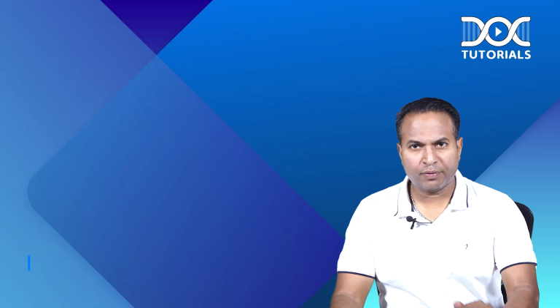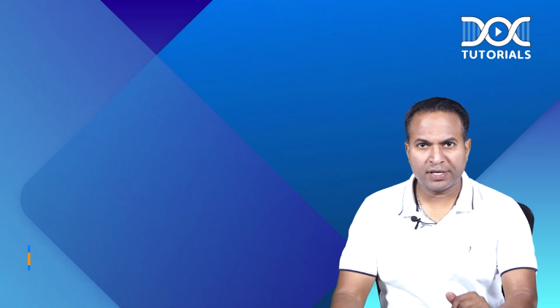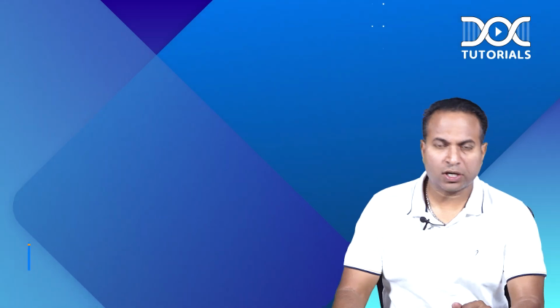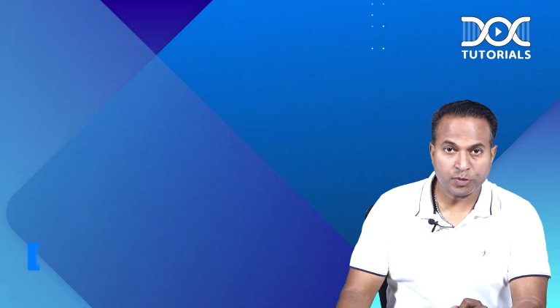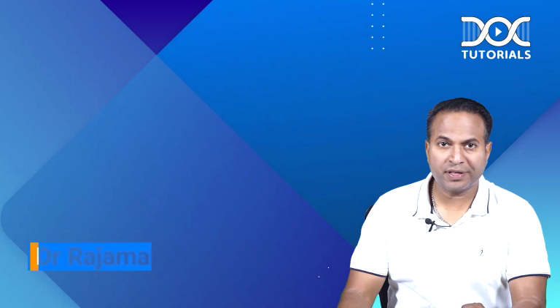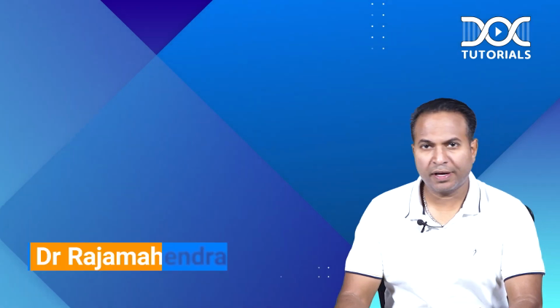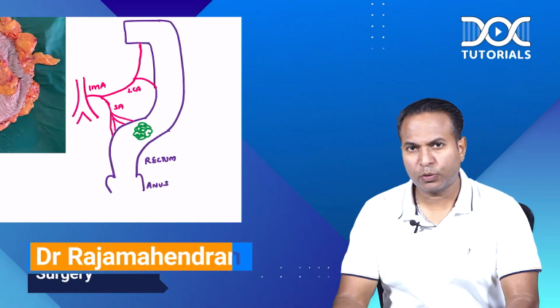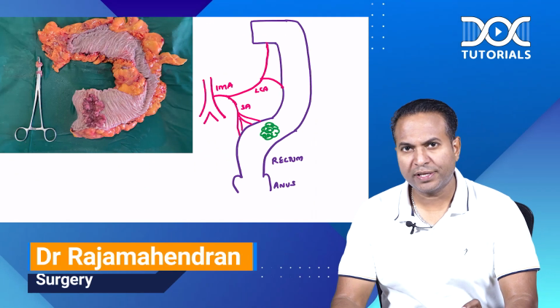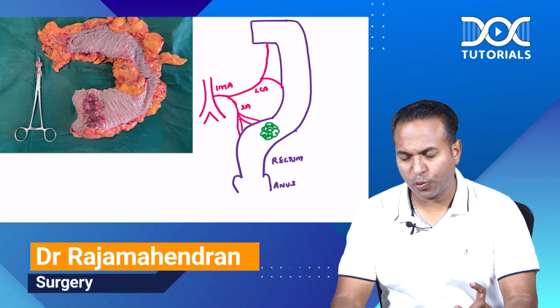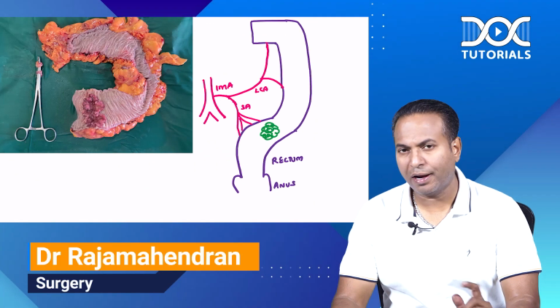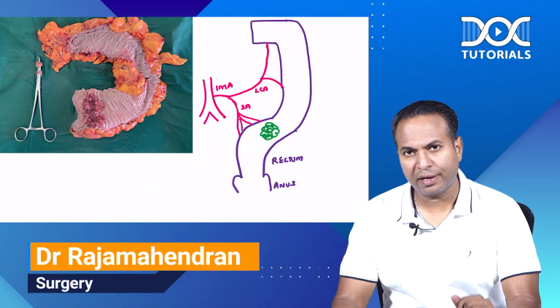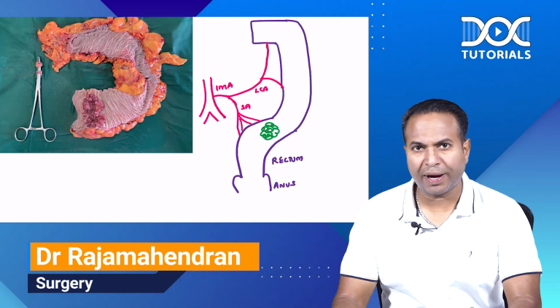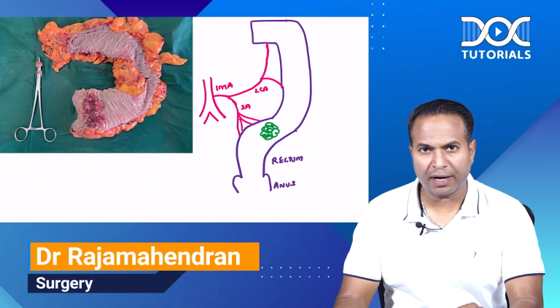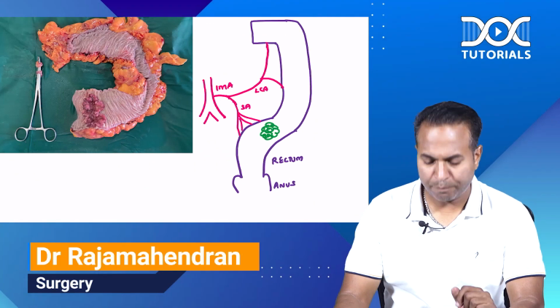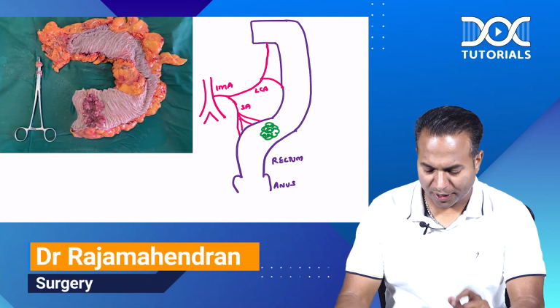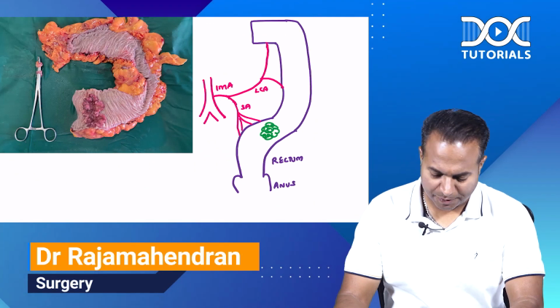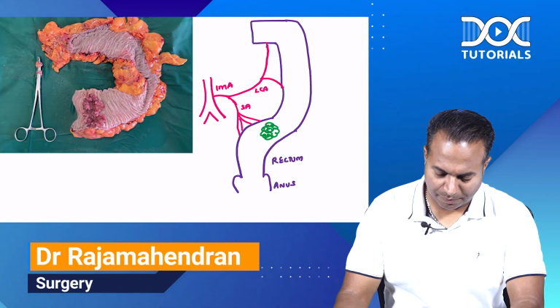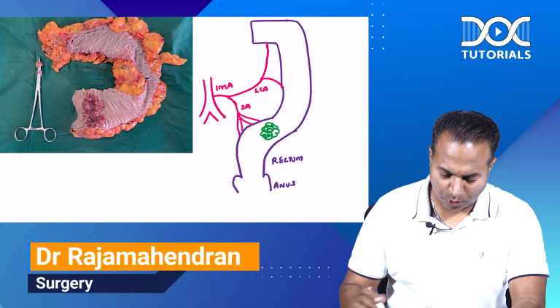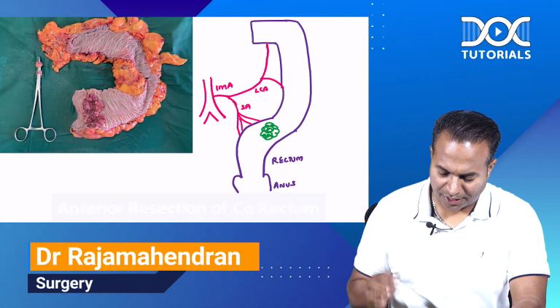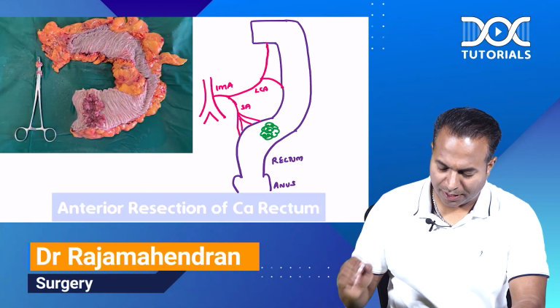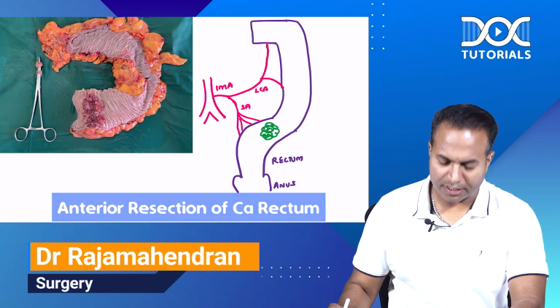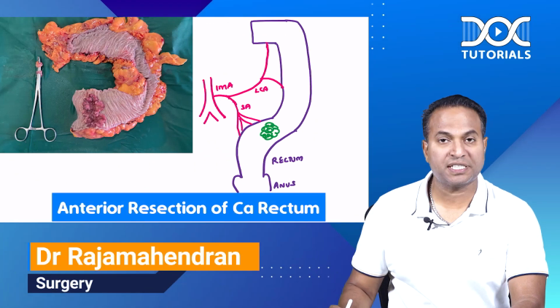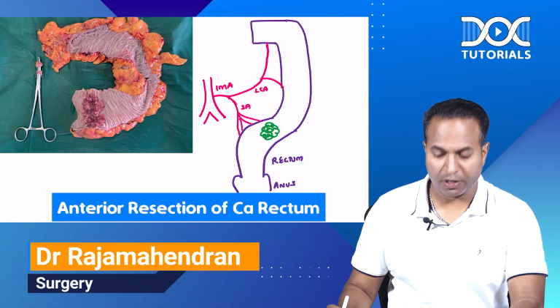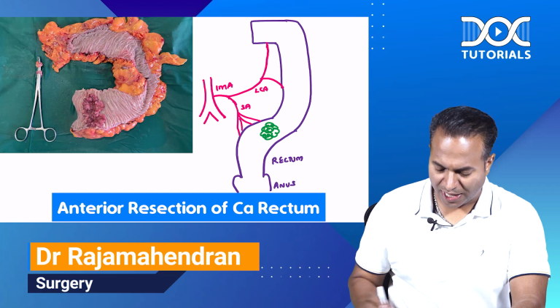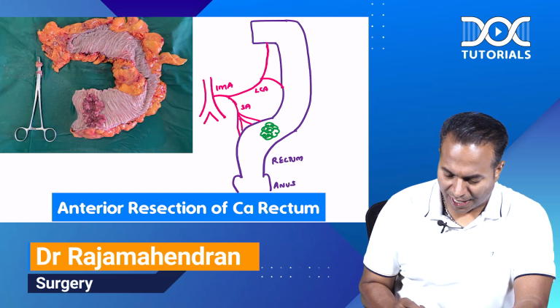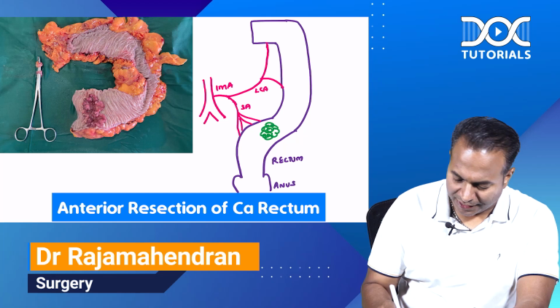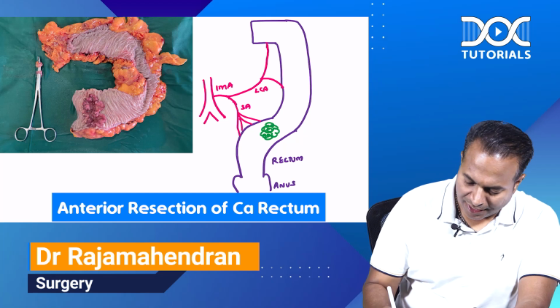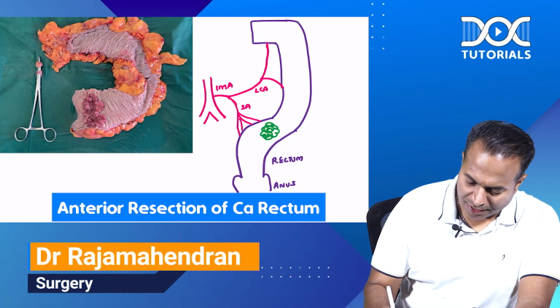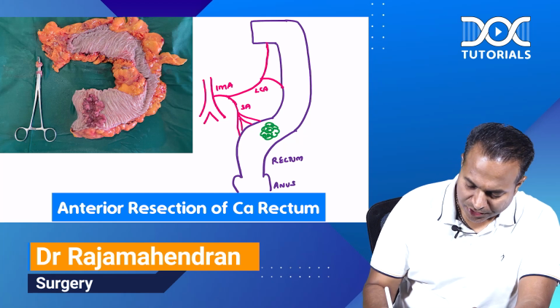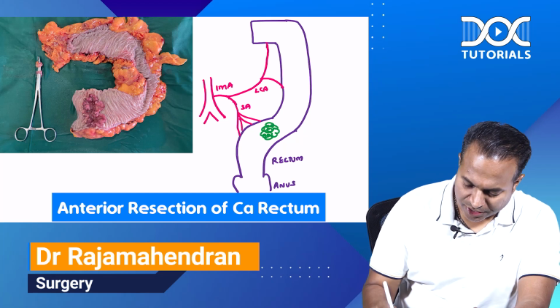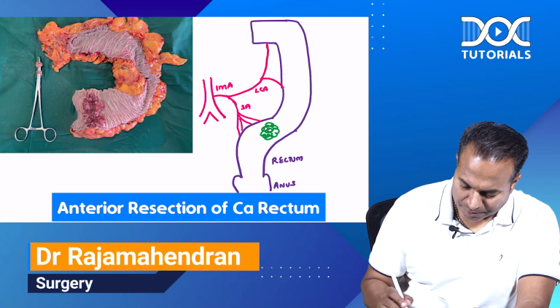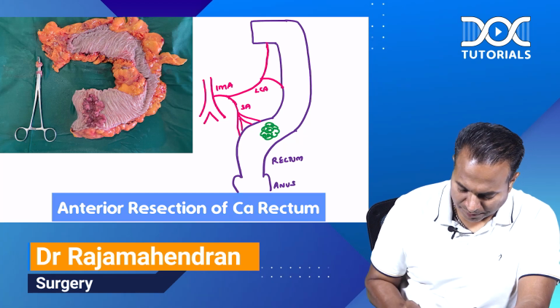Welcome friends, Dr. Rajamahindaran here. Today's quick learning — the important specimen you are seeing here is a specimen of anterior resection.